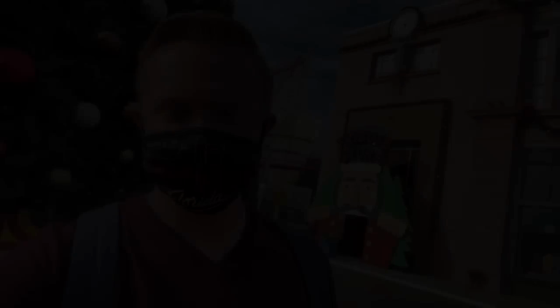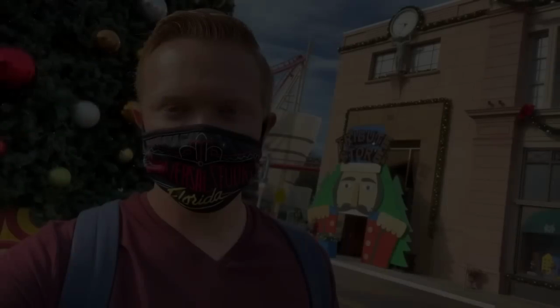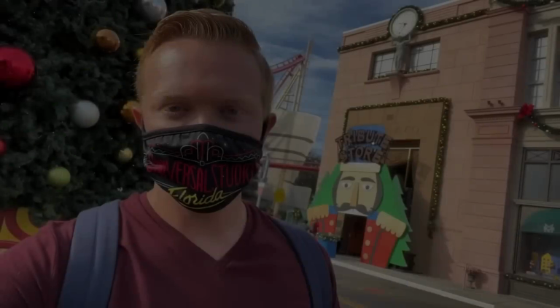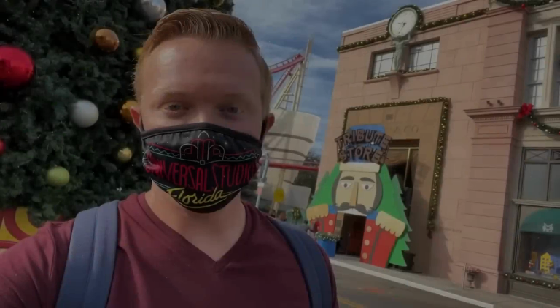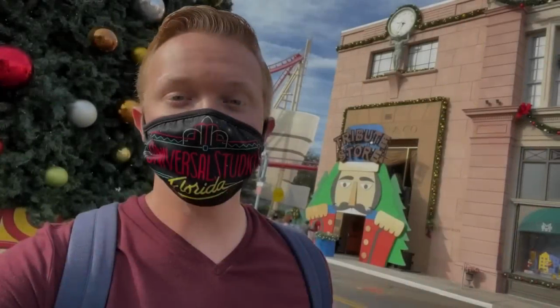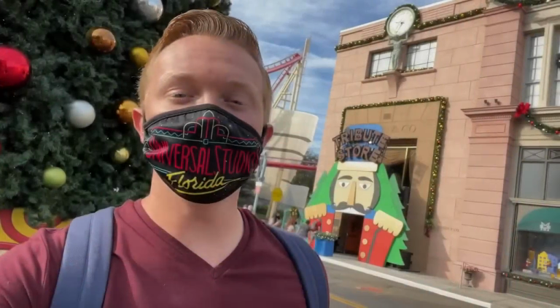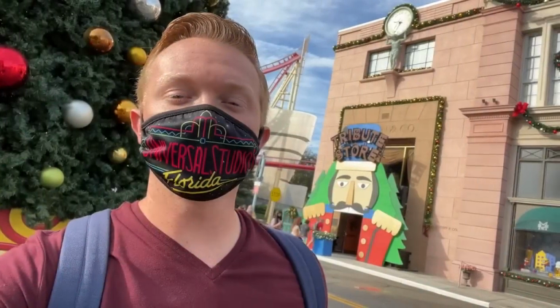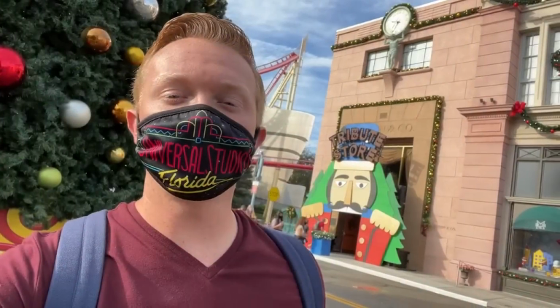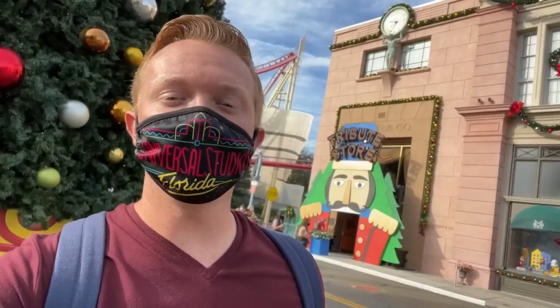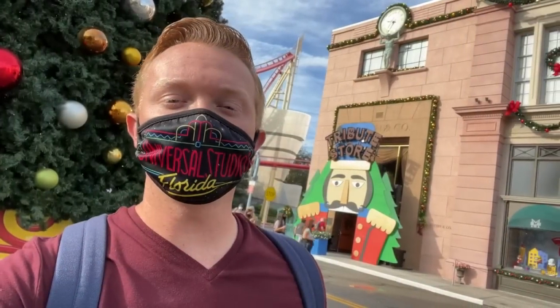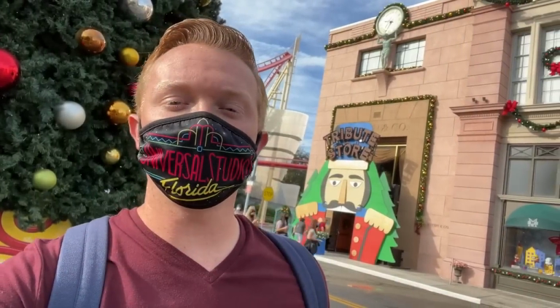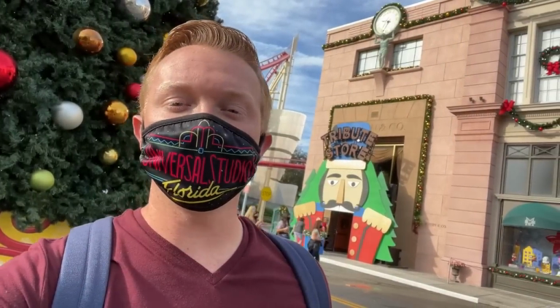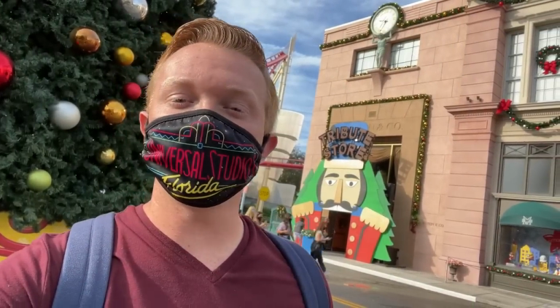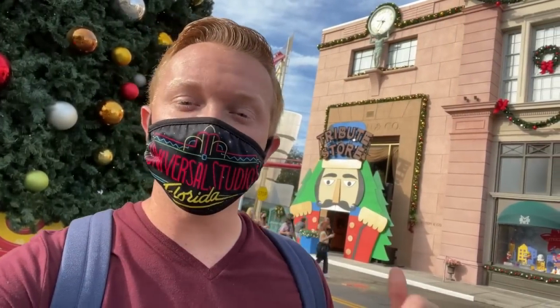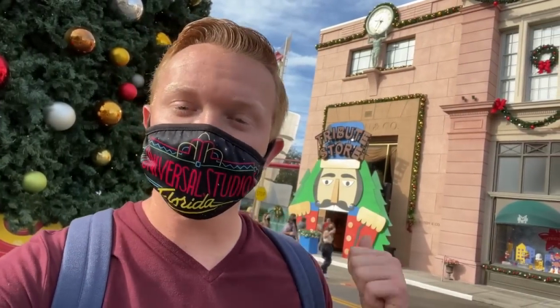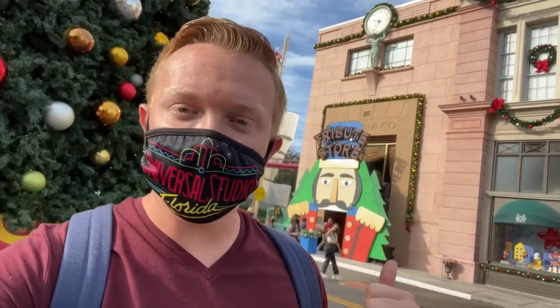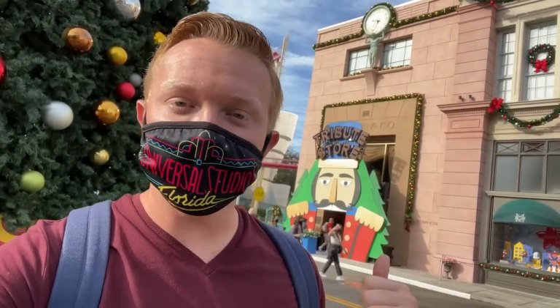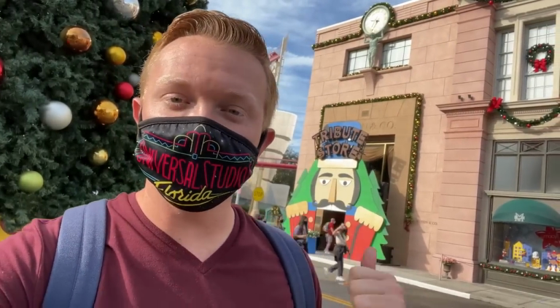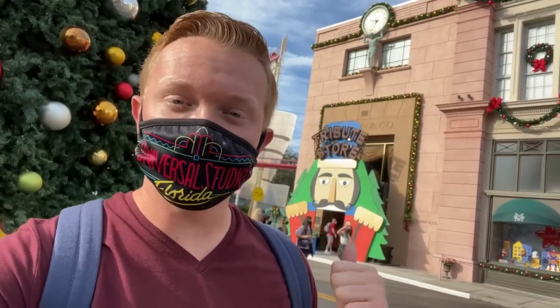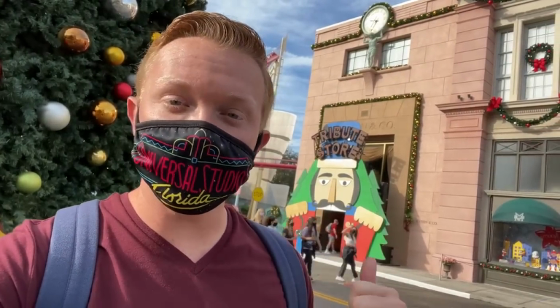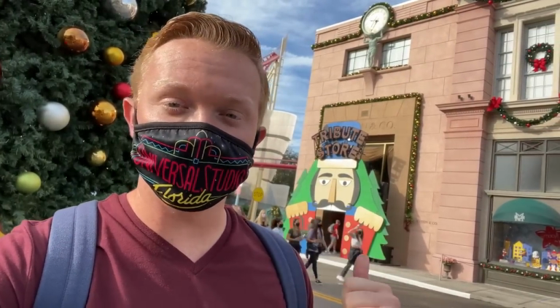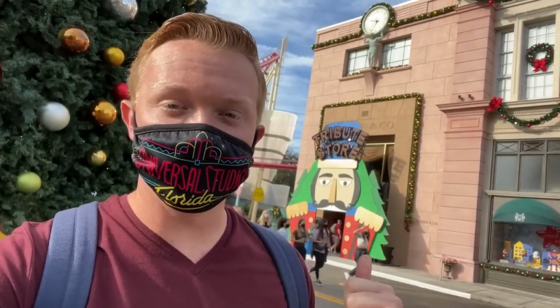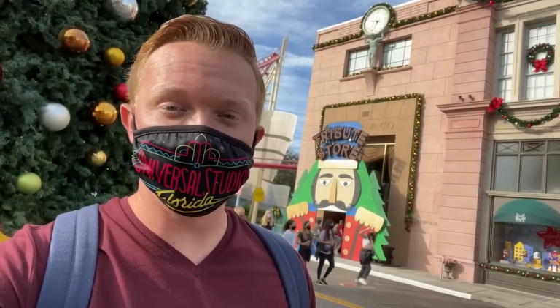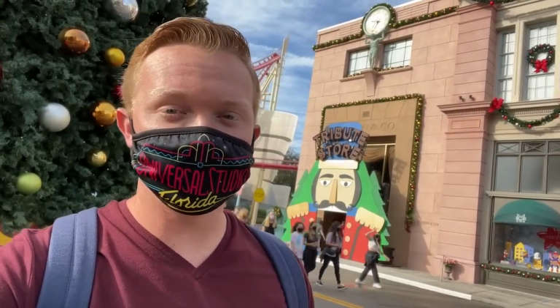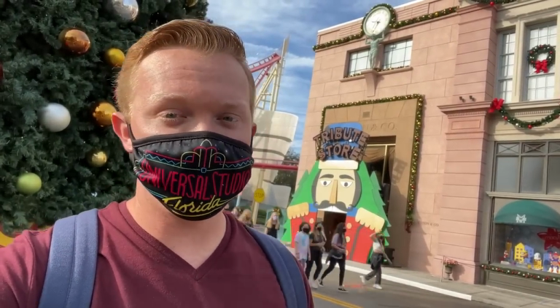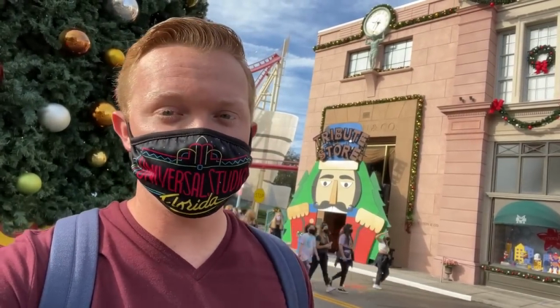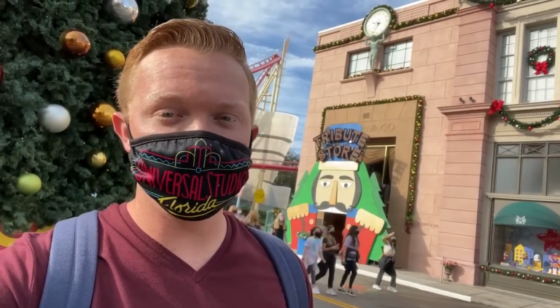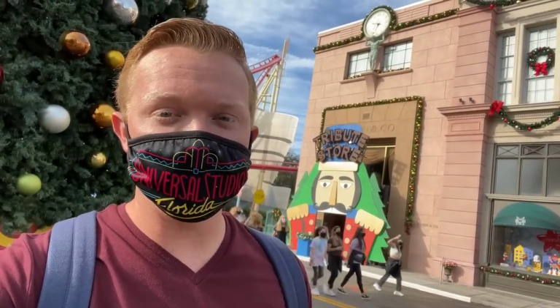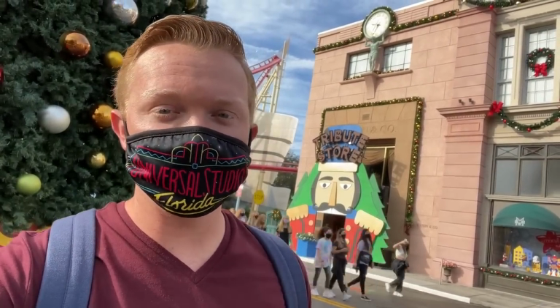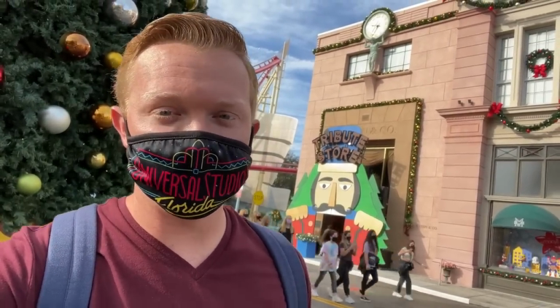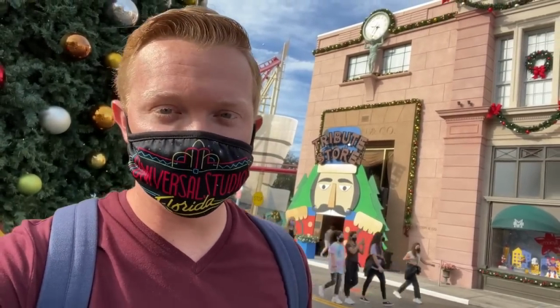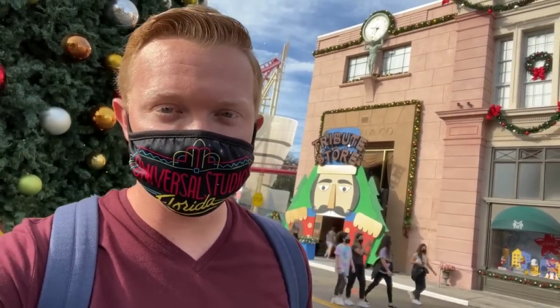I'm at Universal Studios Florida to check out the Holiday Tribute Store, so how about you and I dive right in.